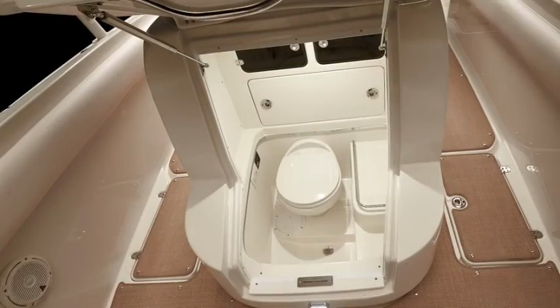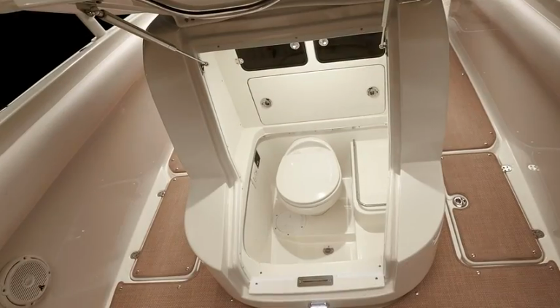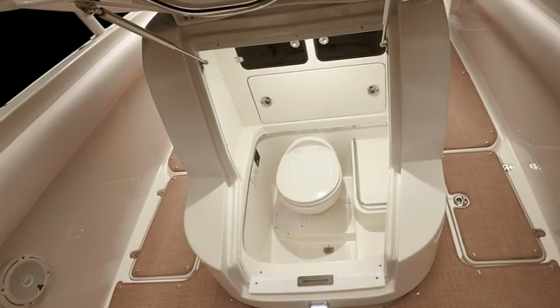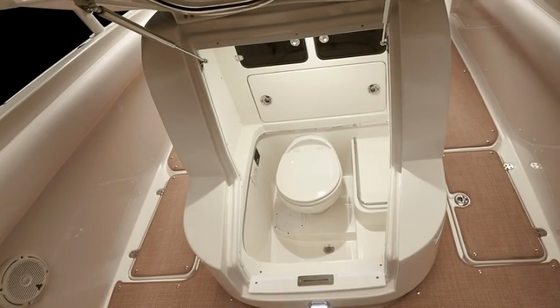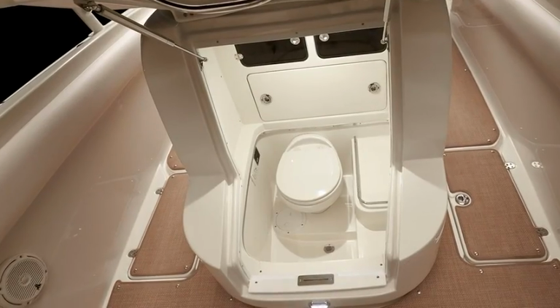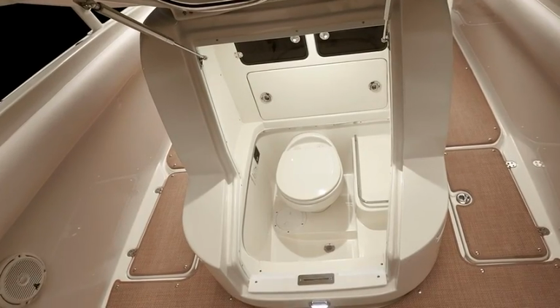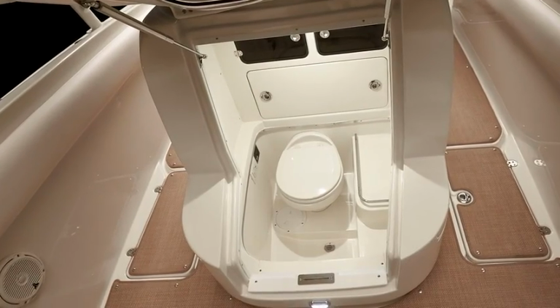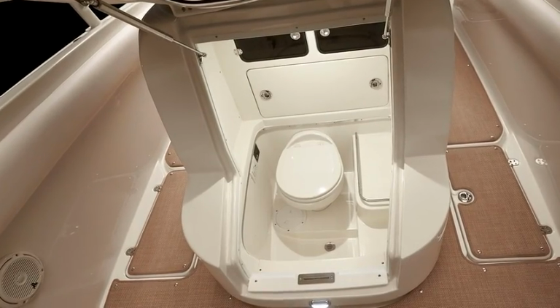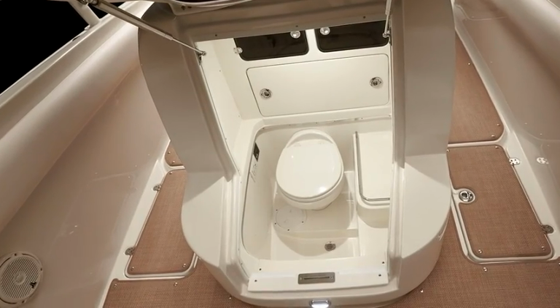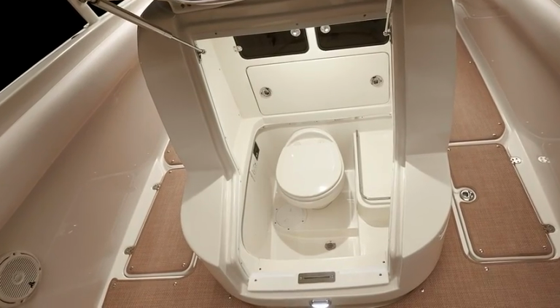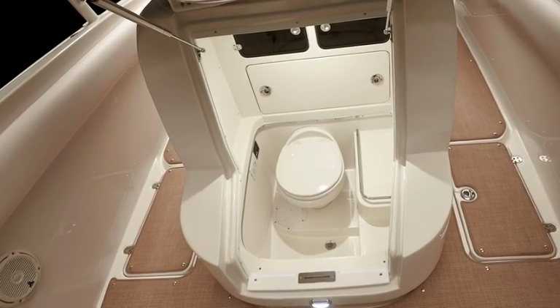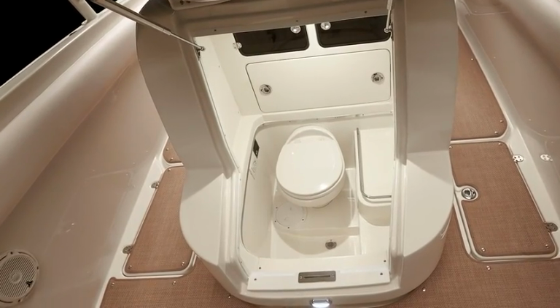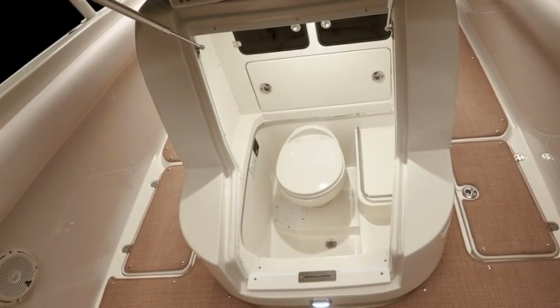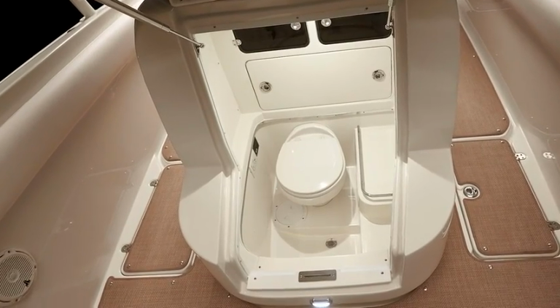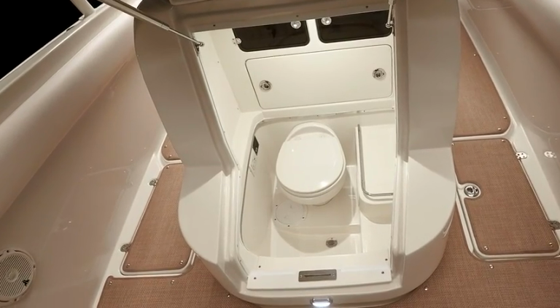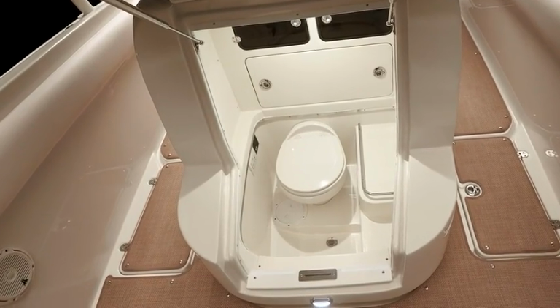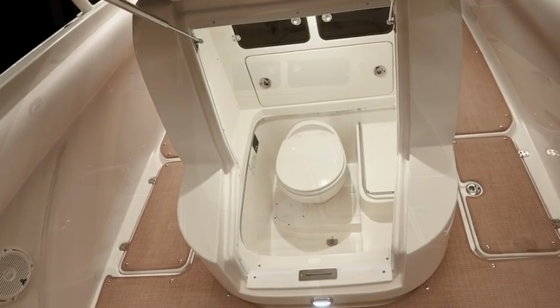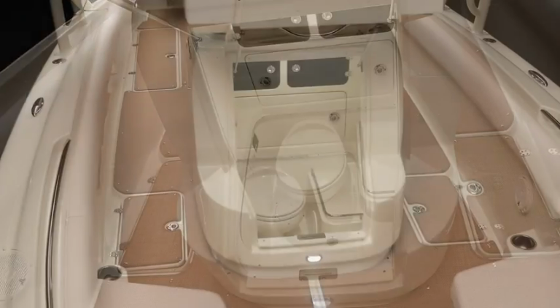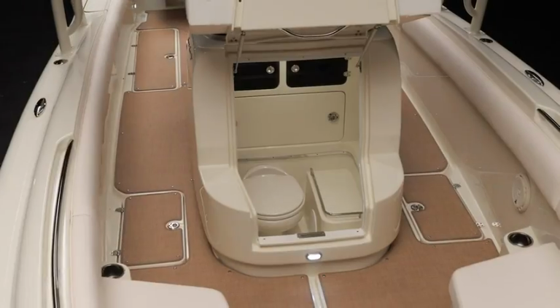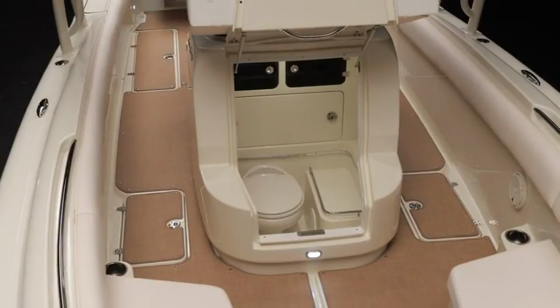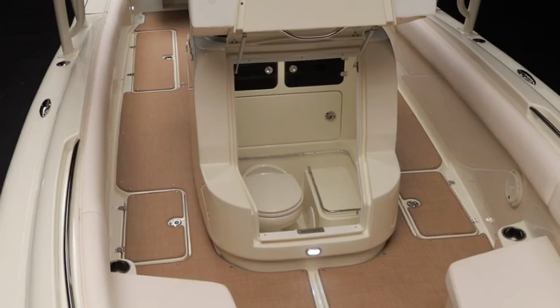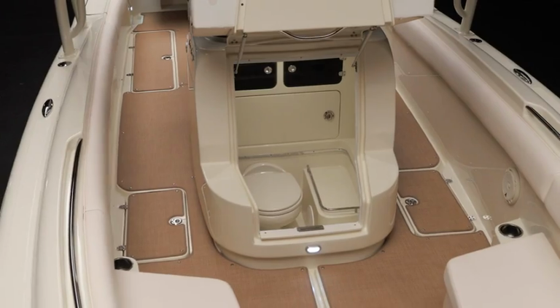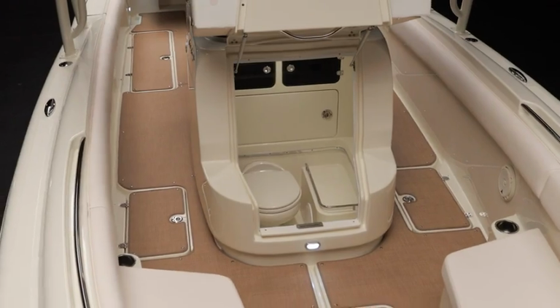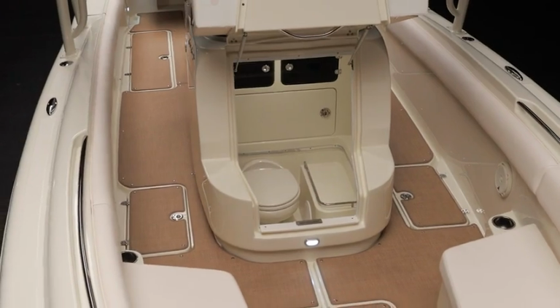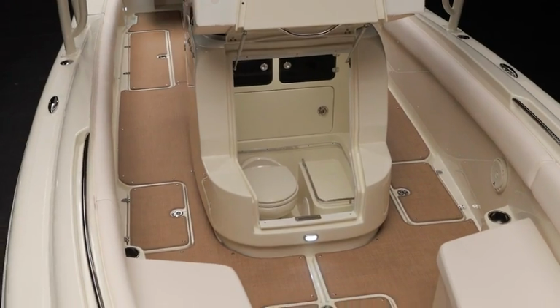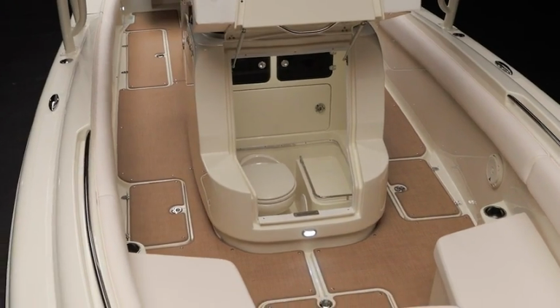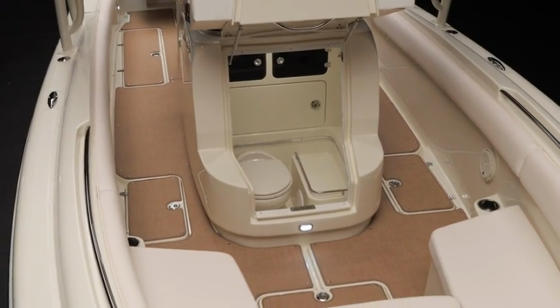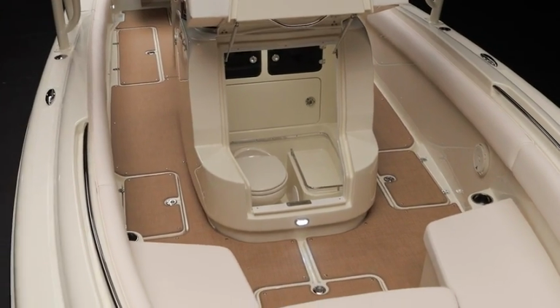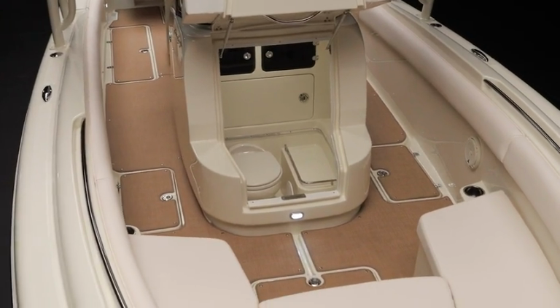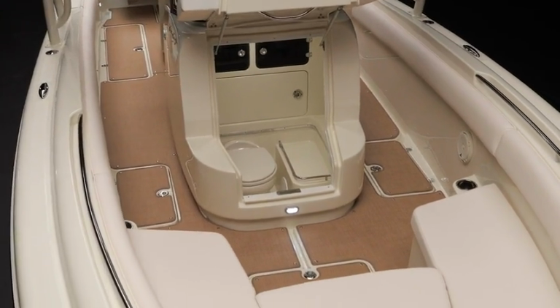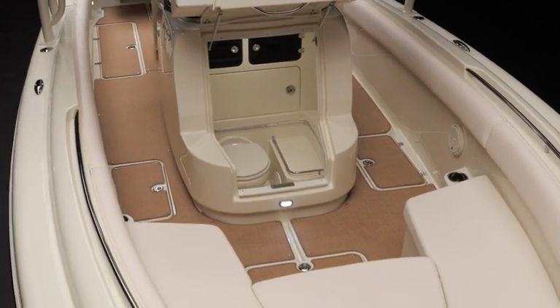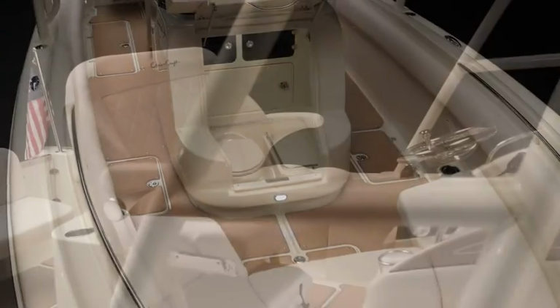Within the console is a convenient port-a-potty with inside lighting — an unexpected extra for long days on the water.